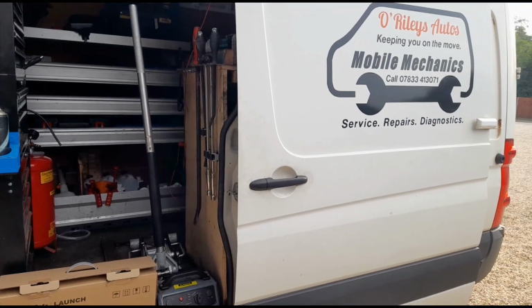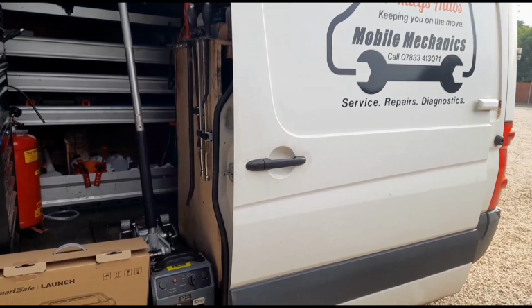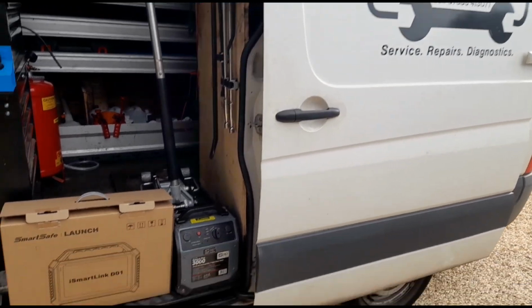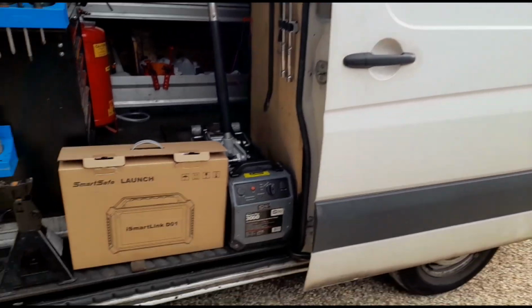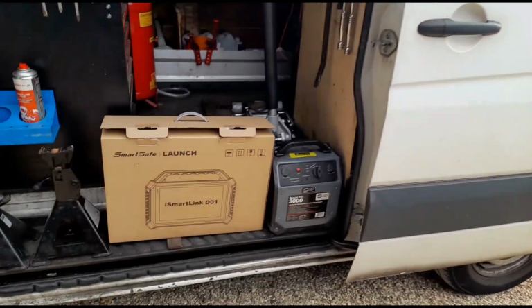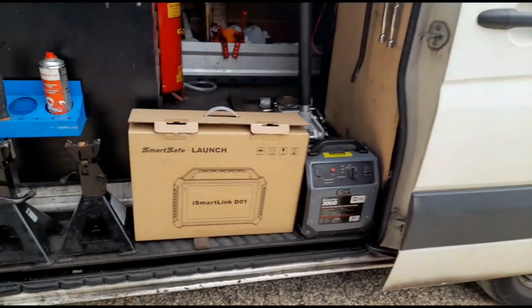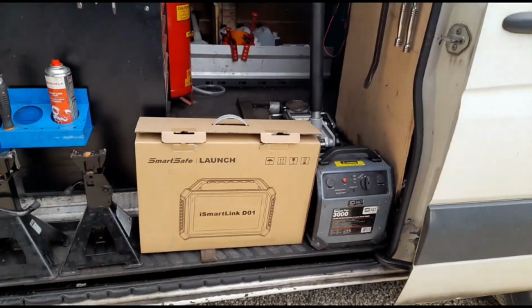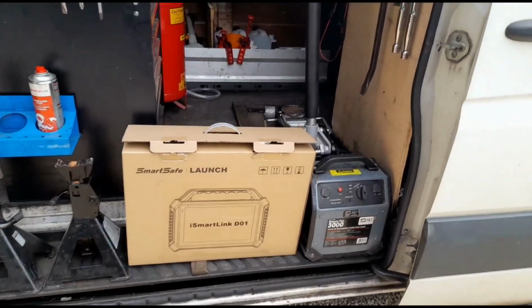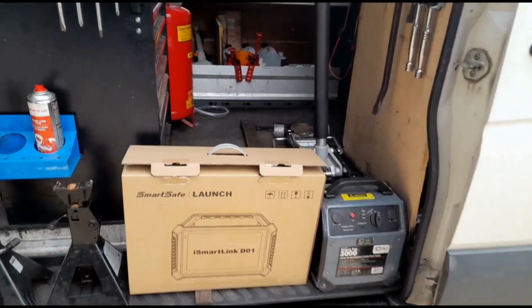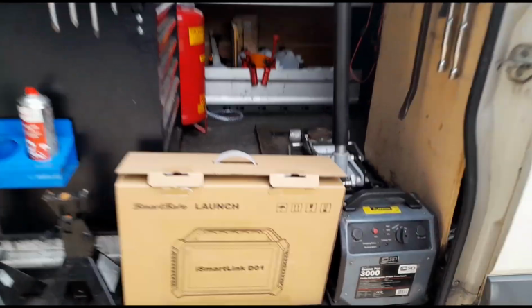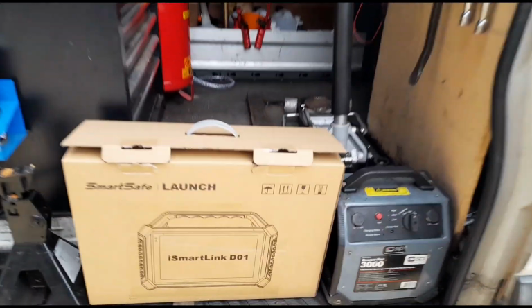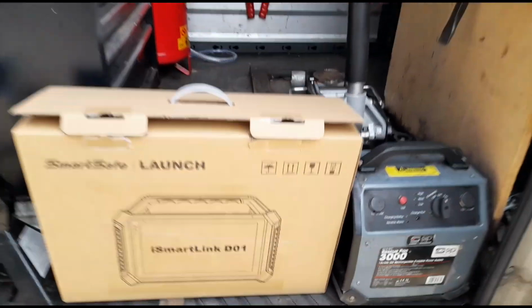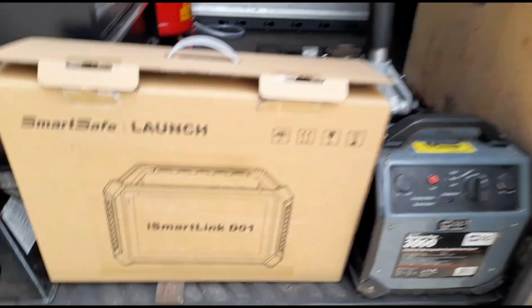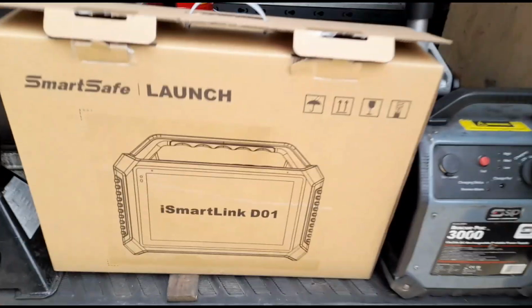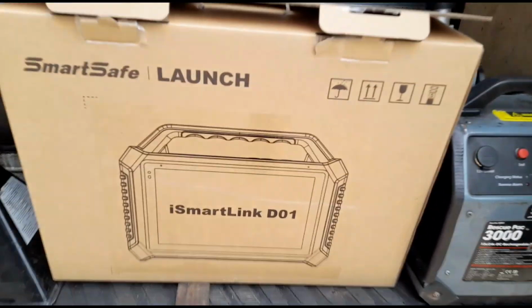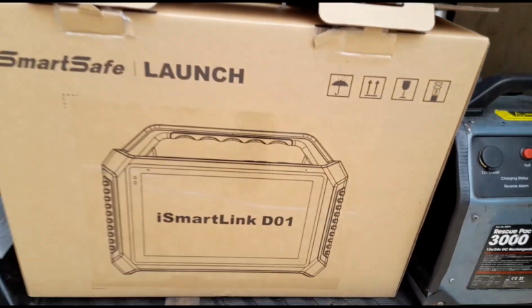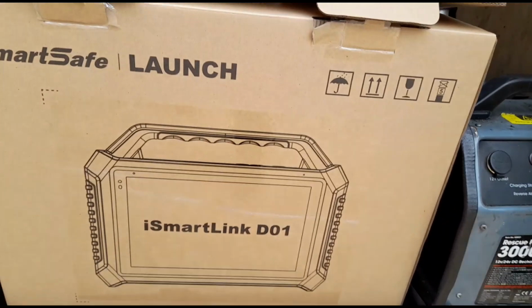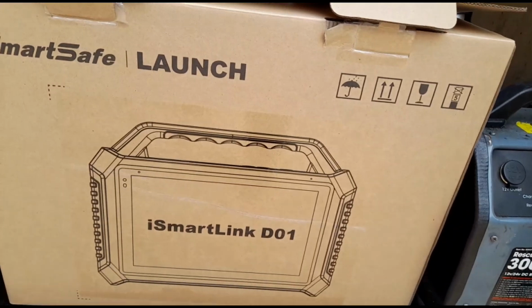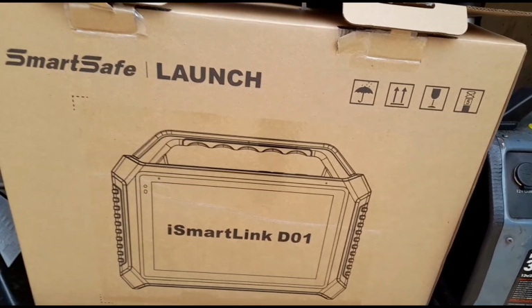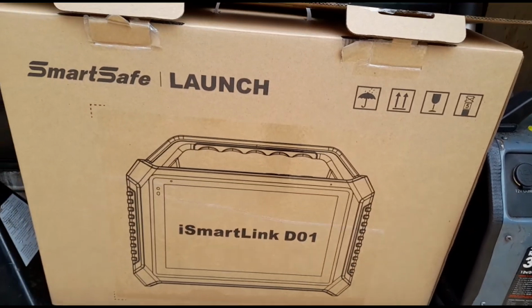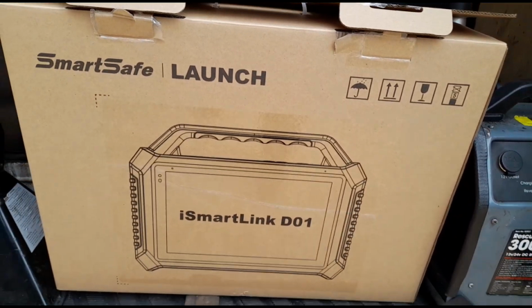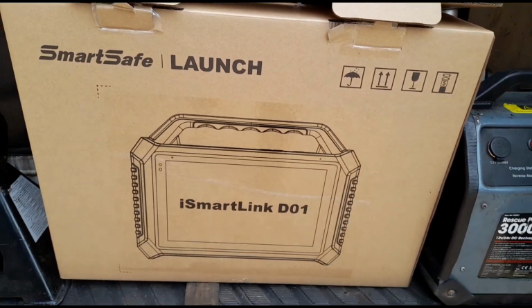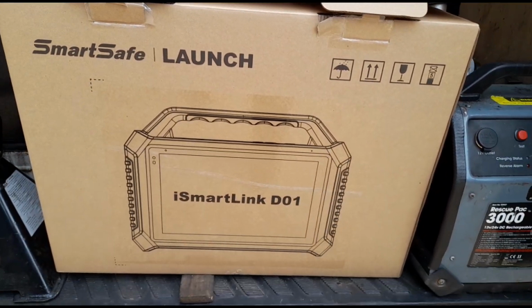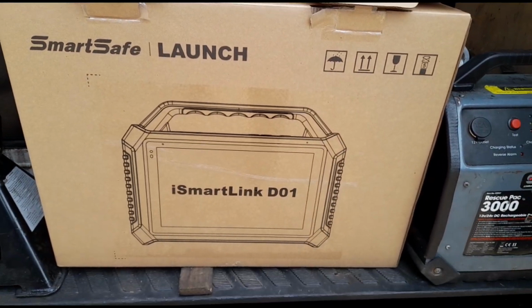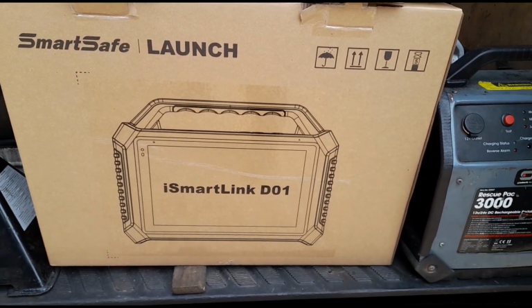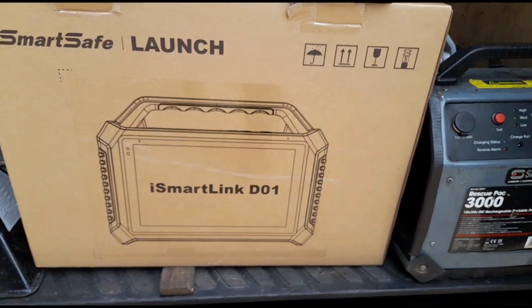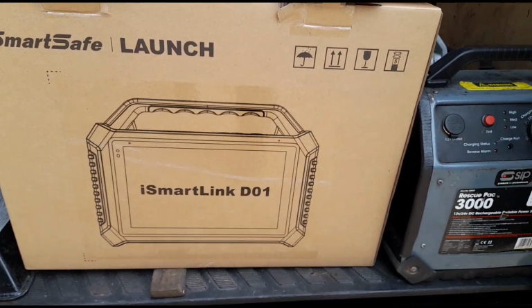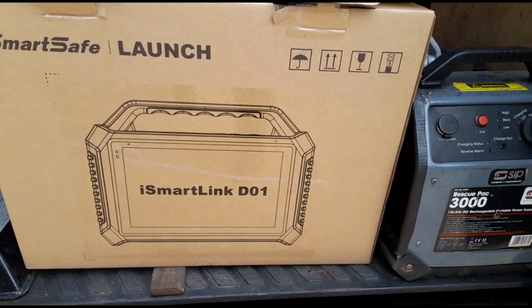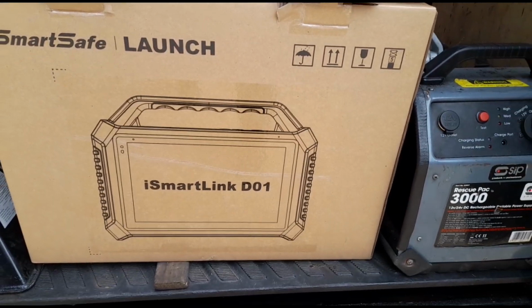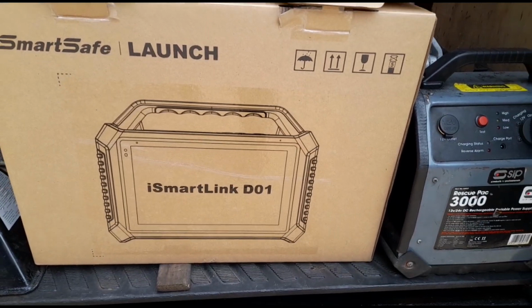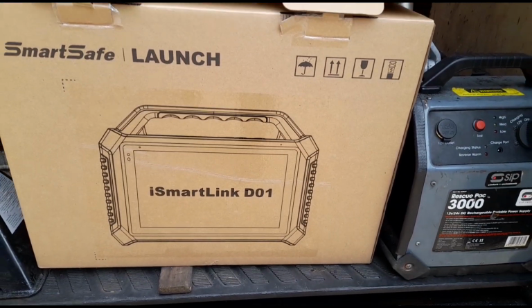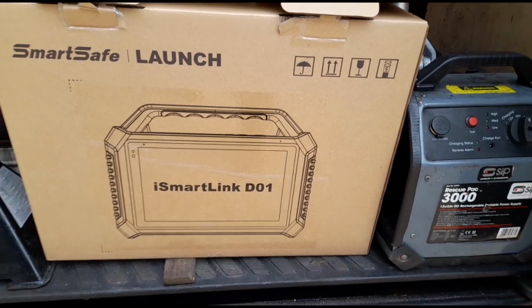Hello, it's Jimmy at O'Reilly's. I have a new tool here to look at. It is a Launch SmartLink D01.